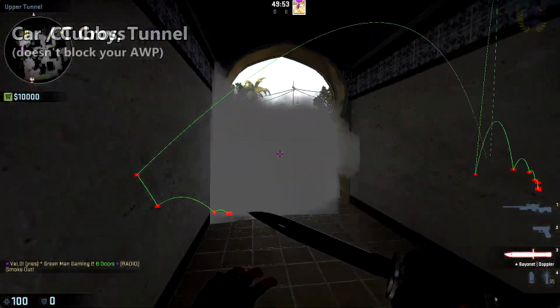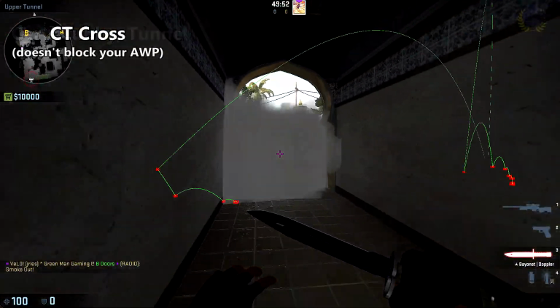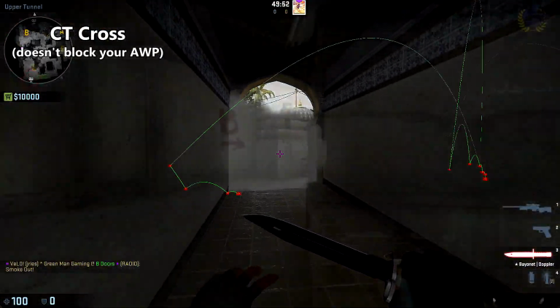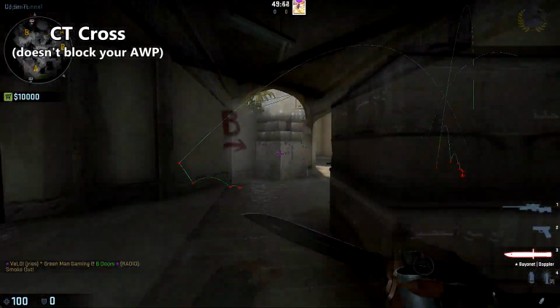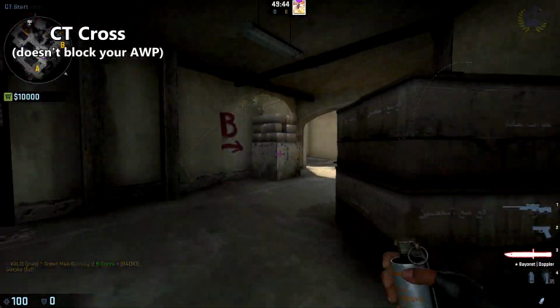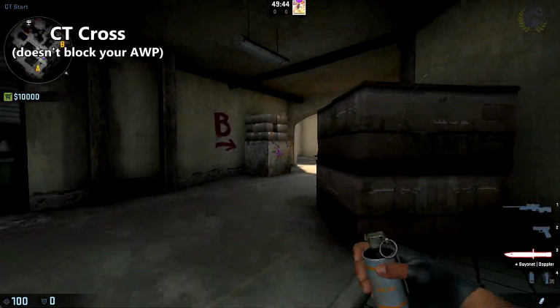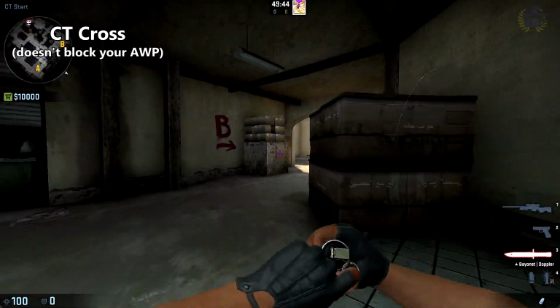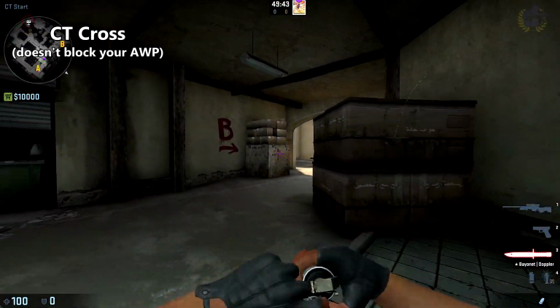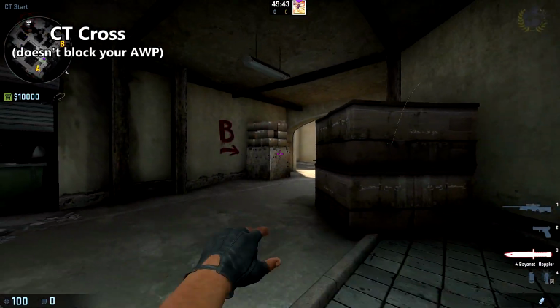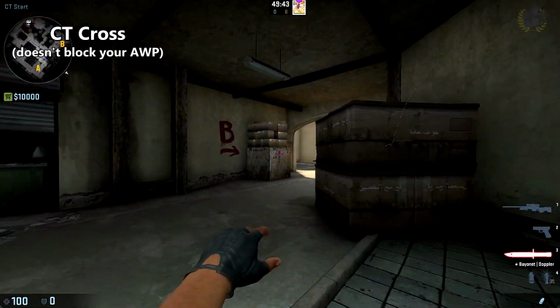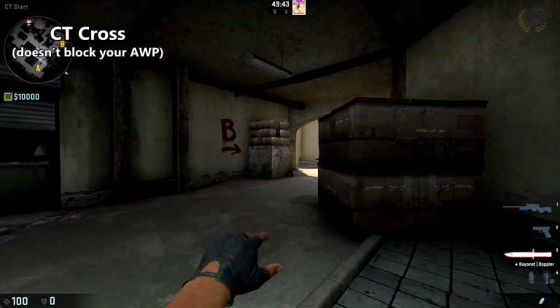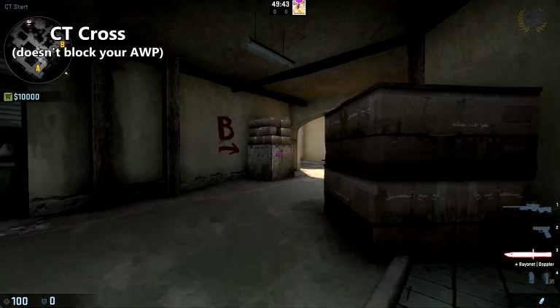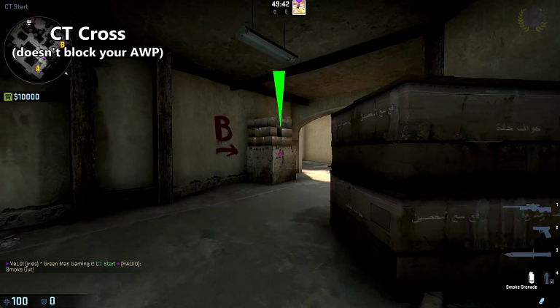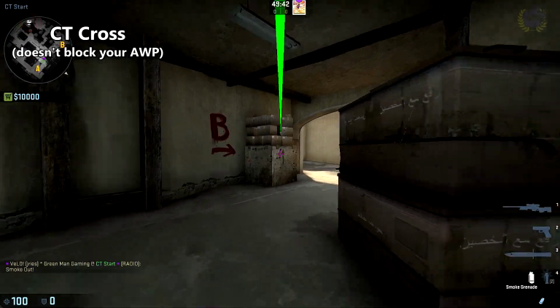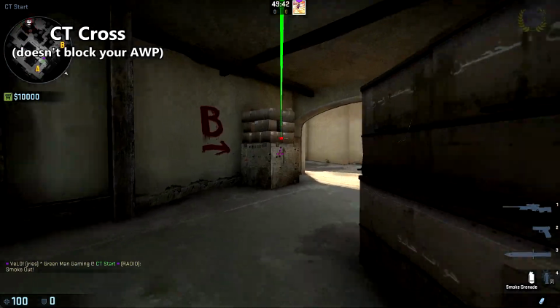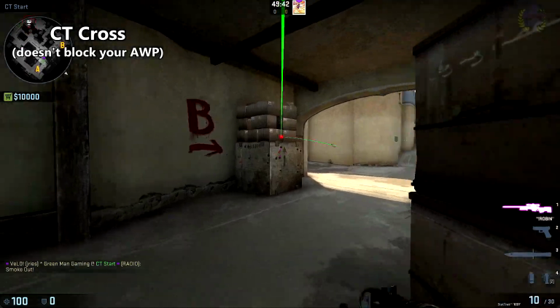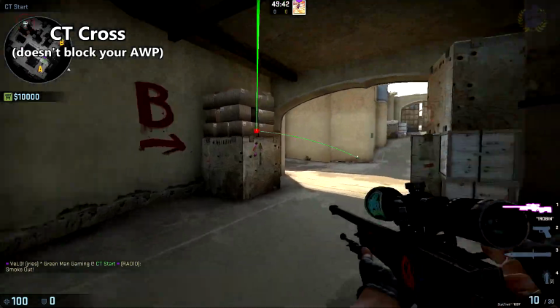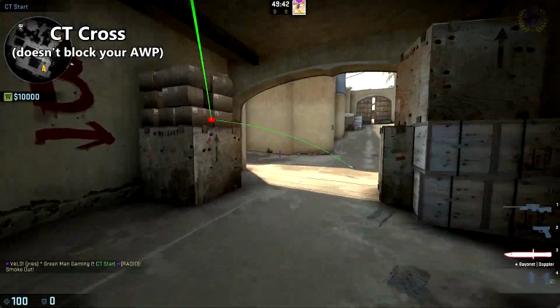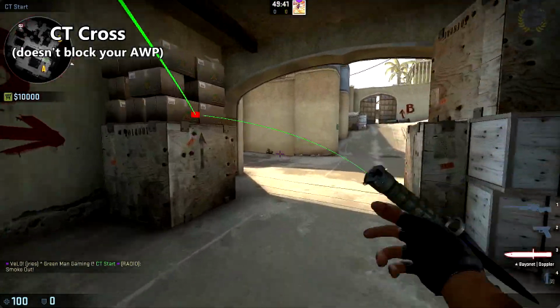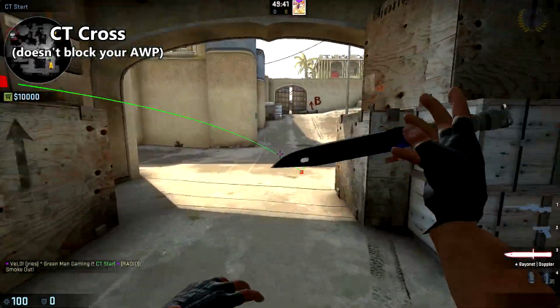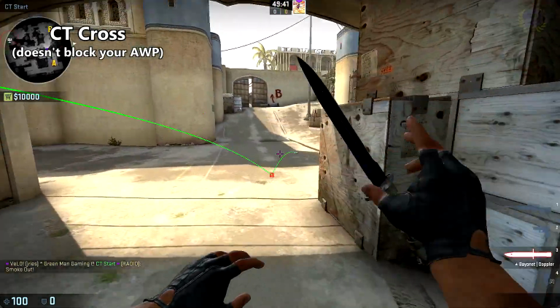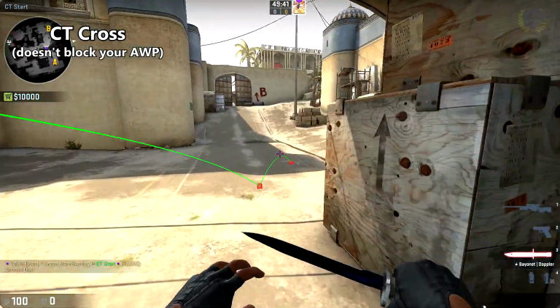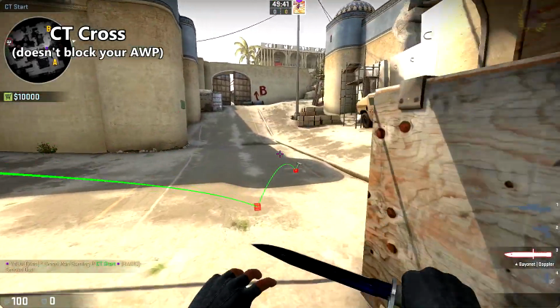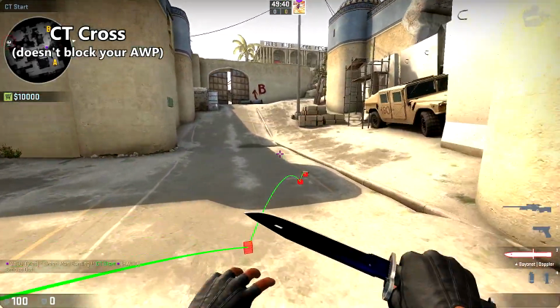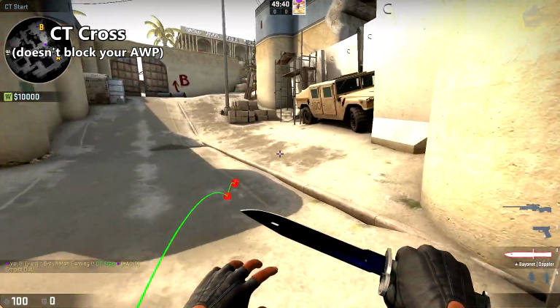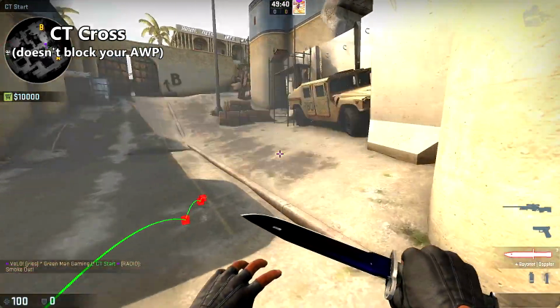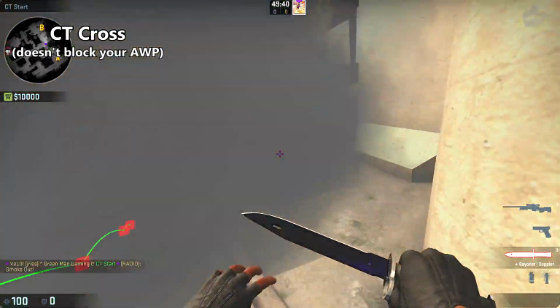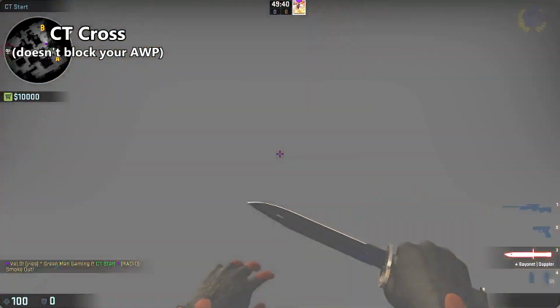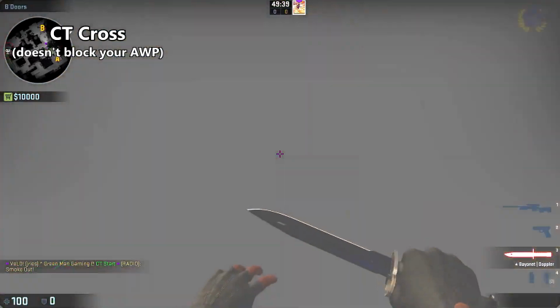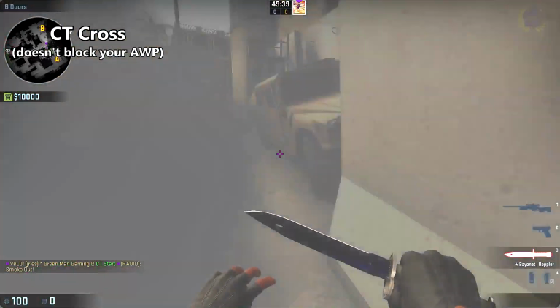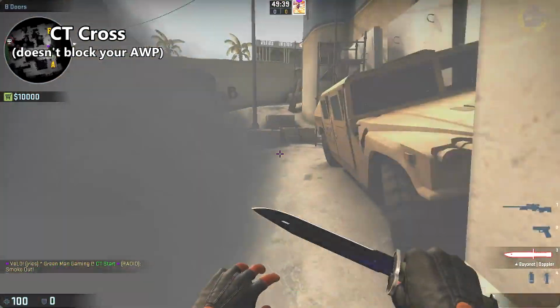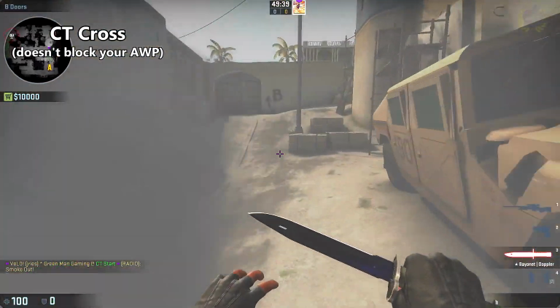To smoke off the CT crosshair — it does not block your op — simply aim at this box here and do a slight running throw.